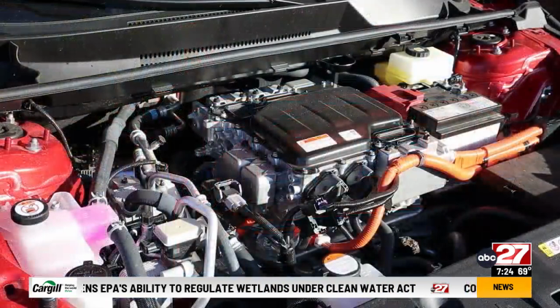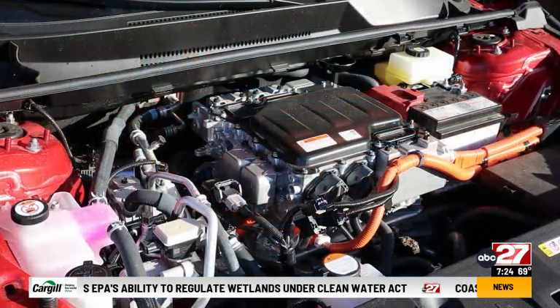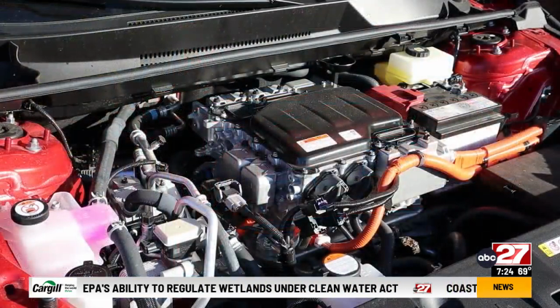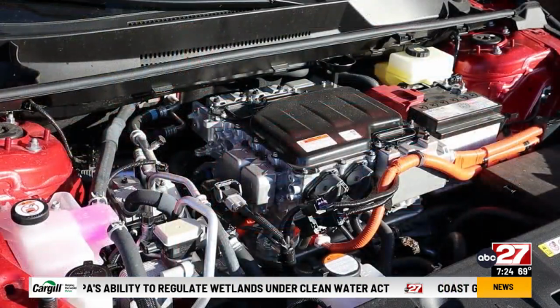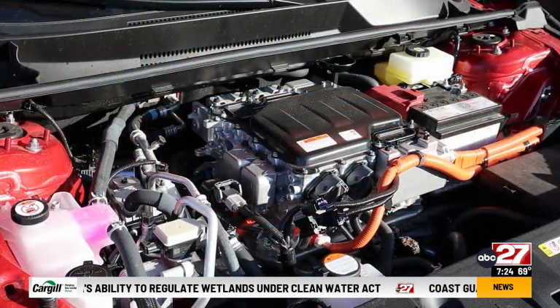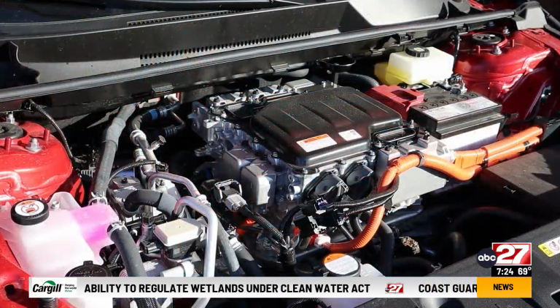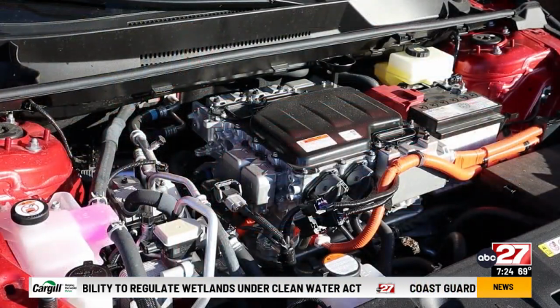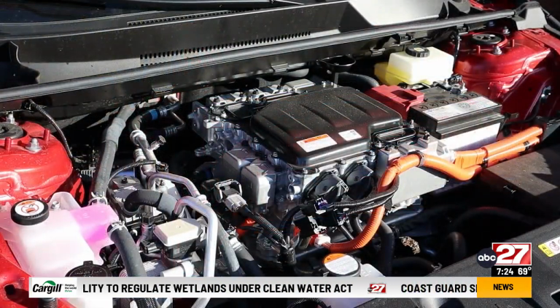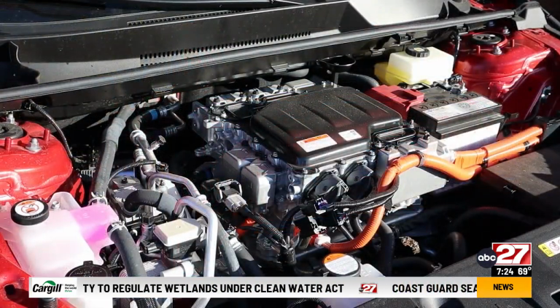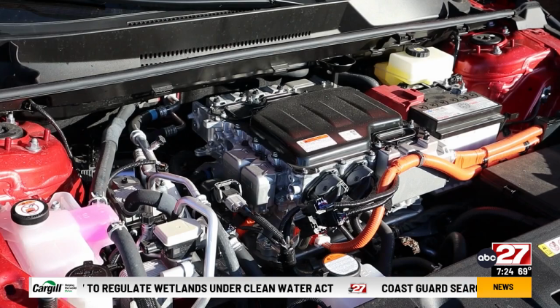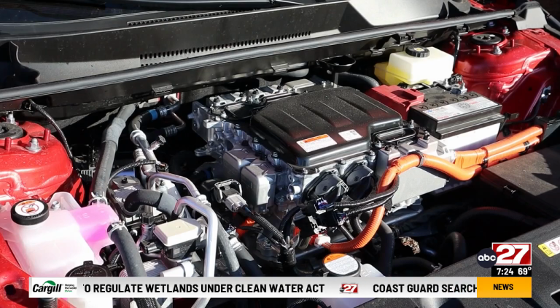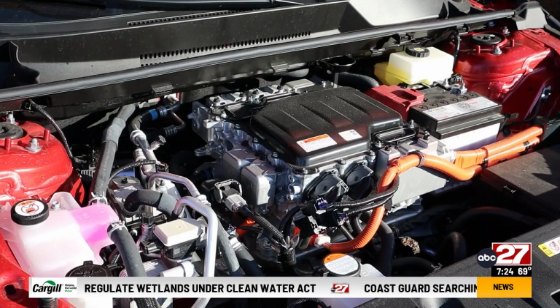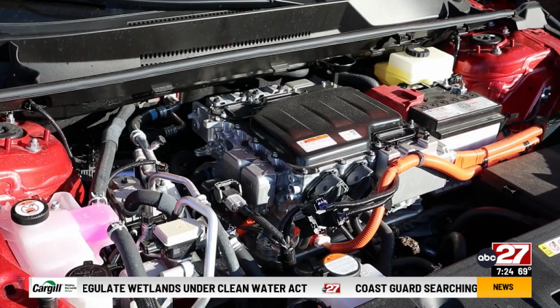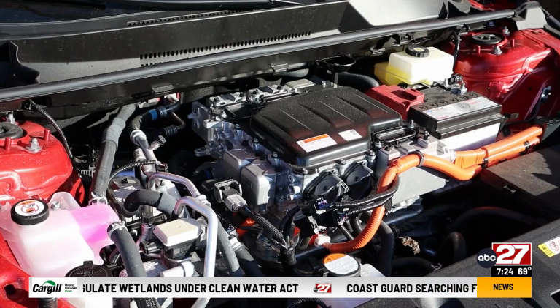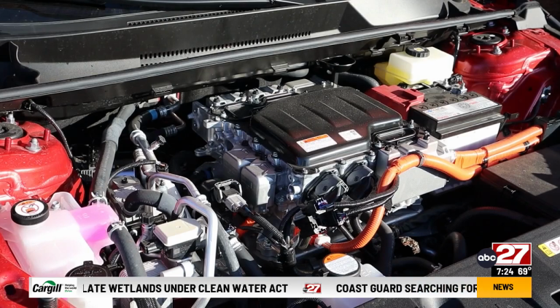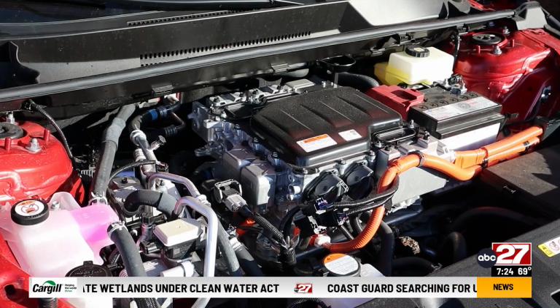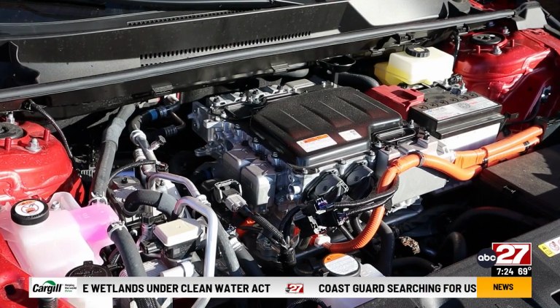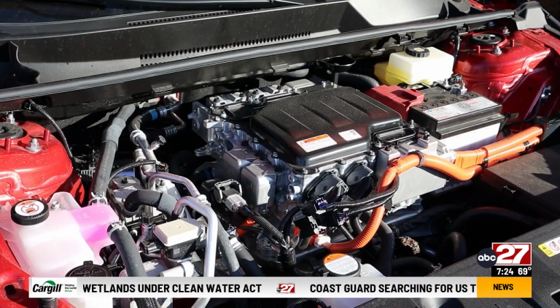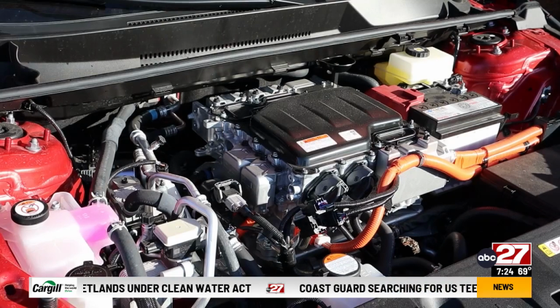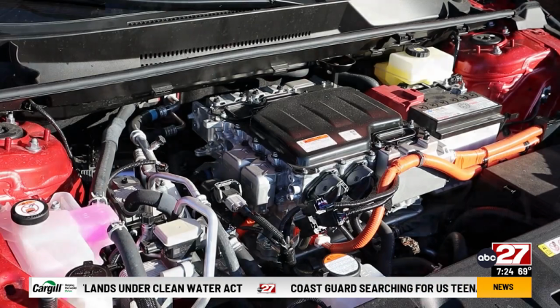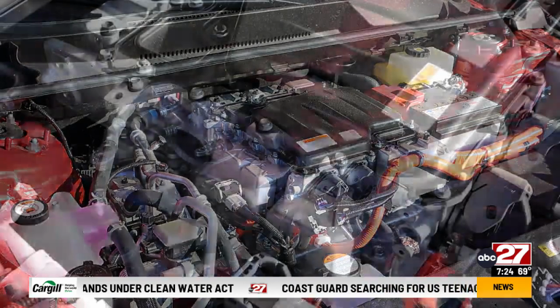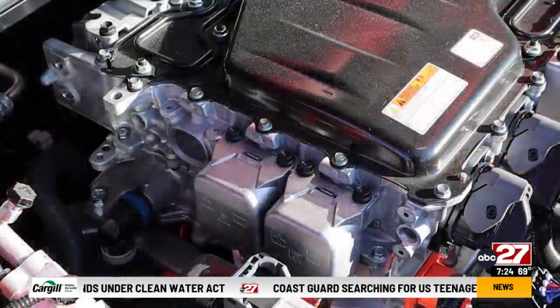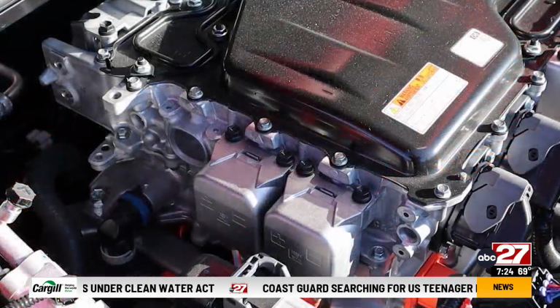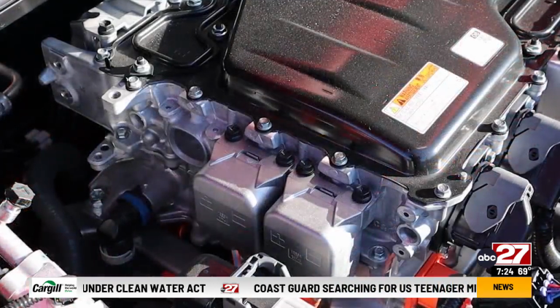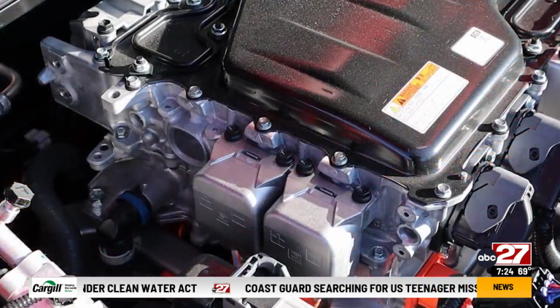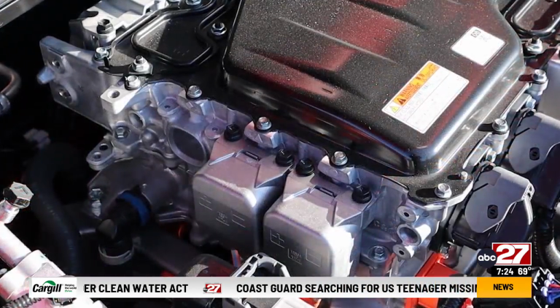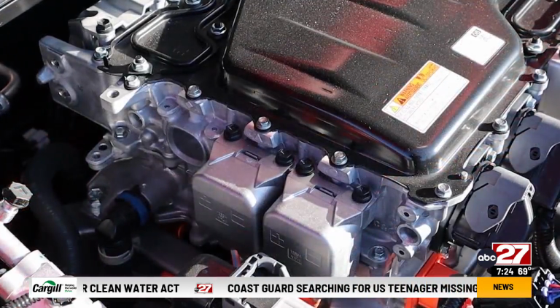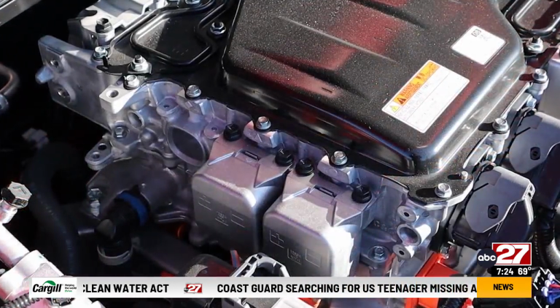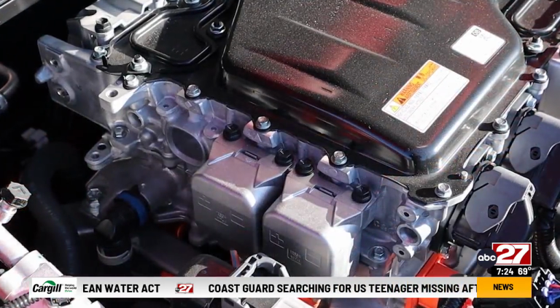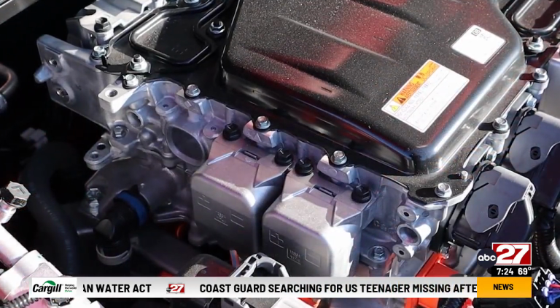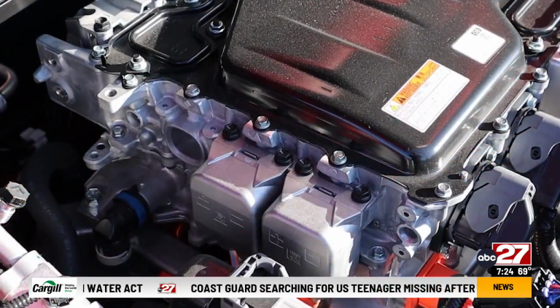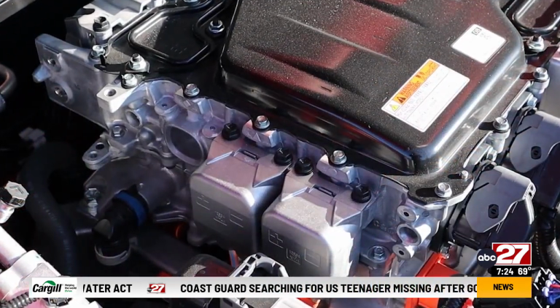Surprisingly, there is no cargo area under the hood — just all the electric components, including the motor.